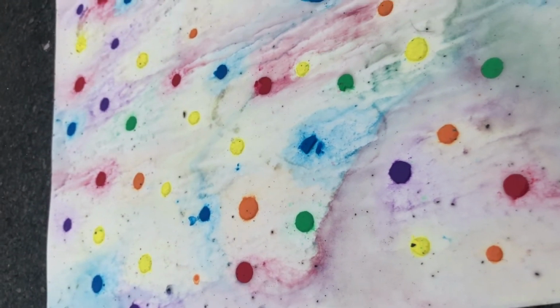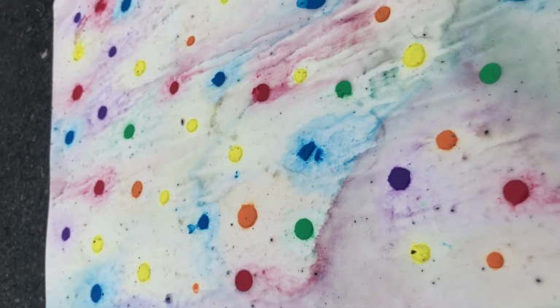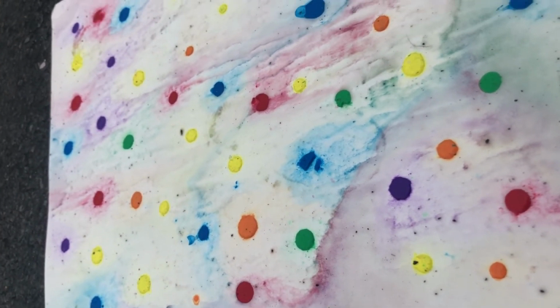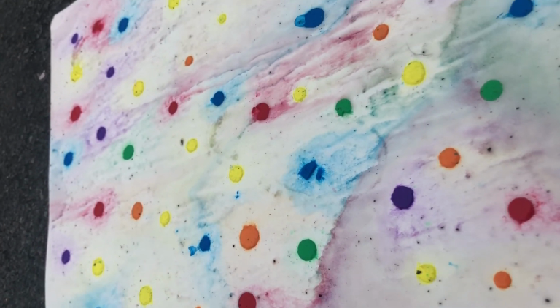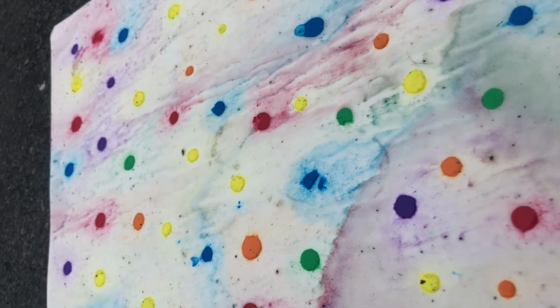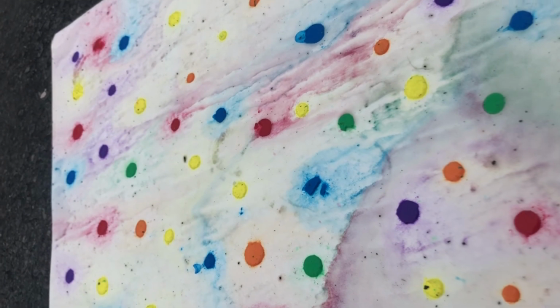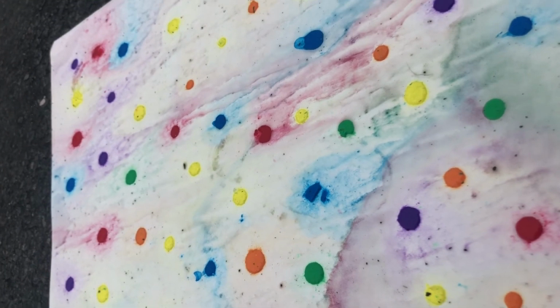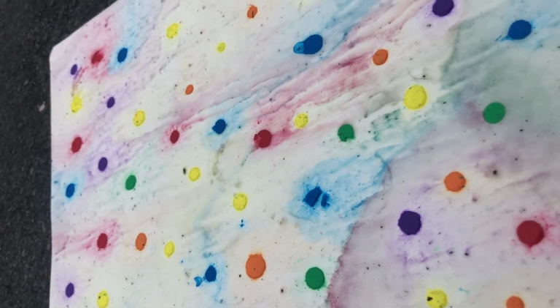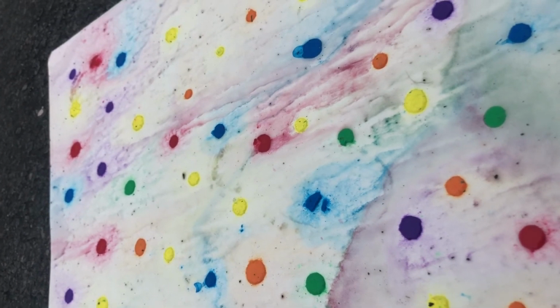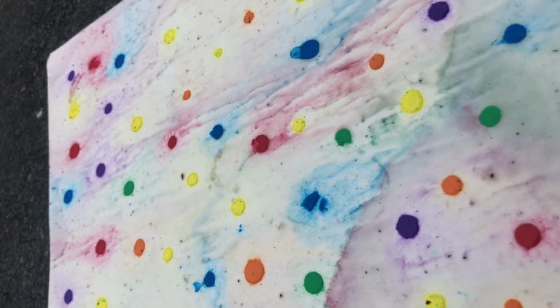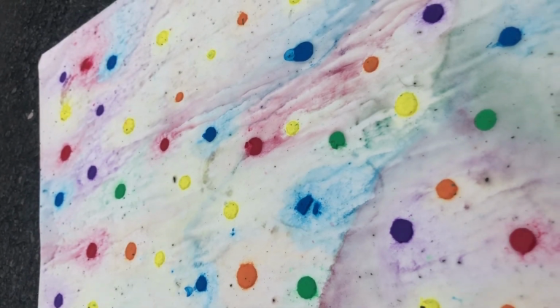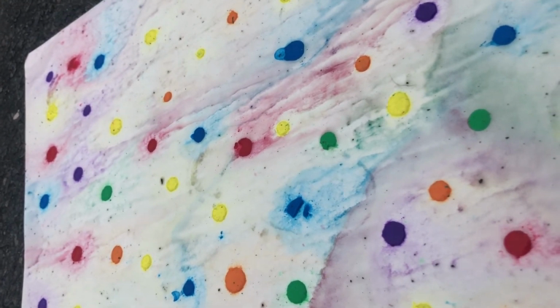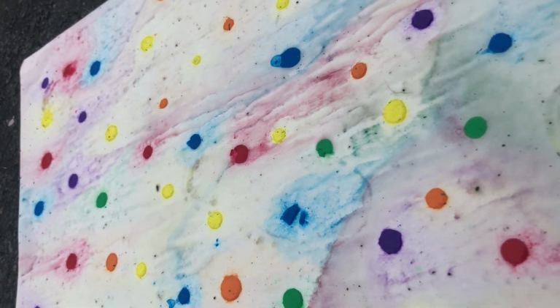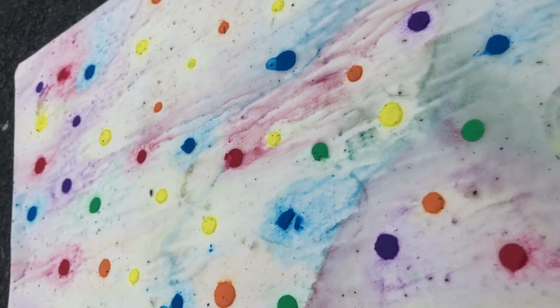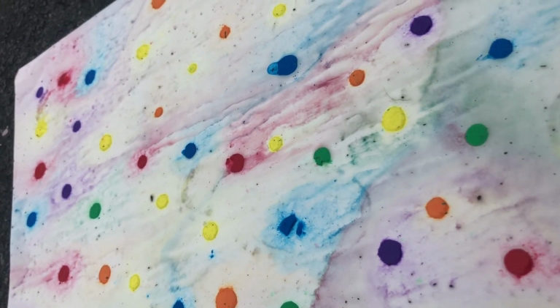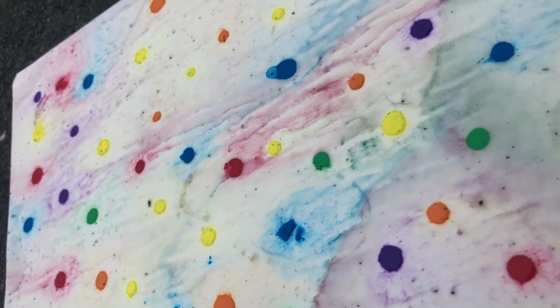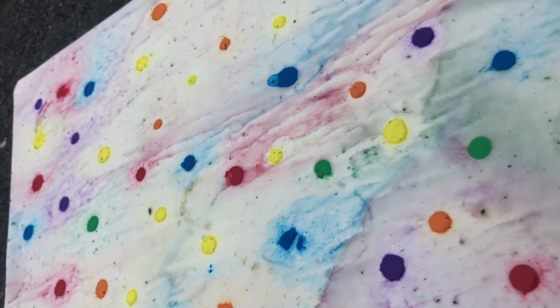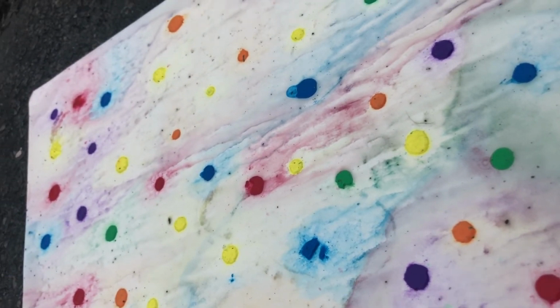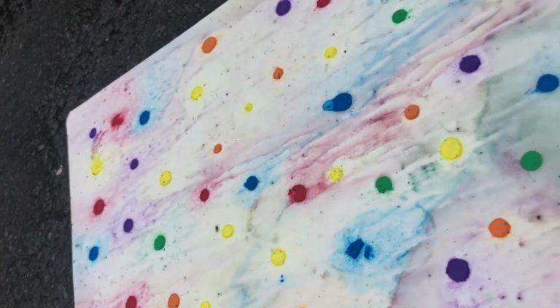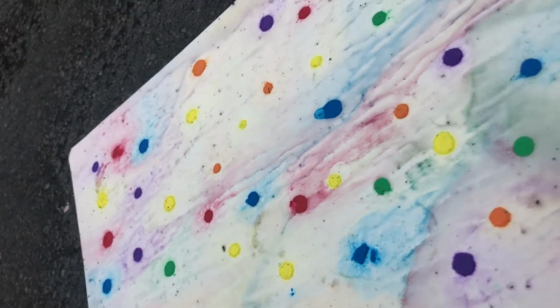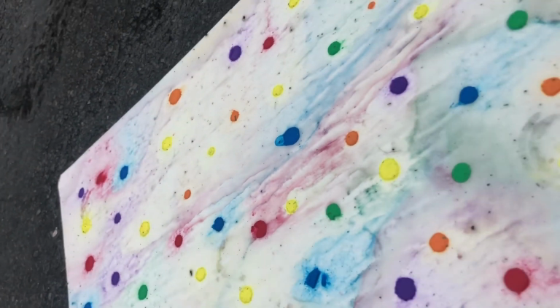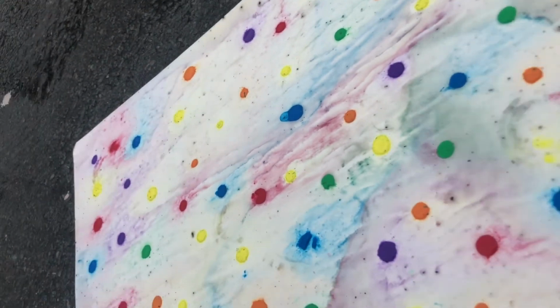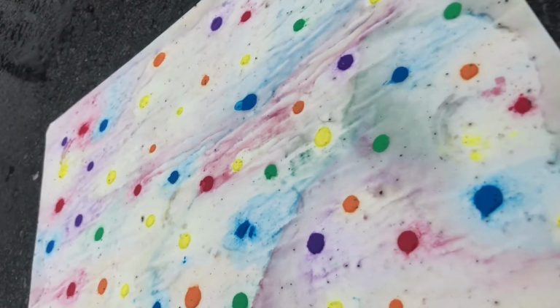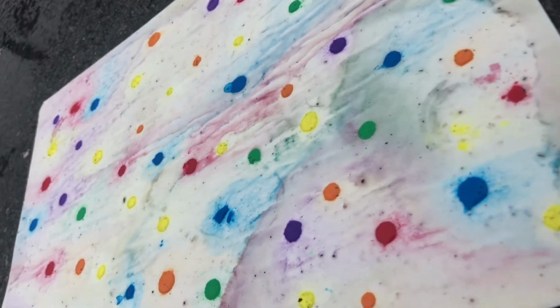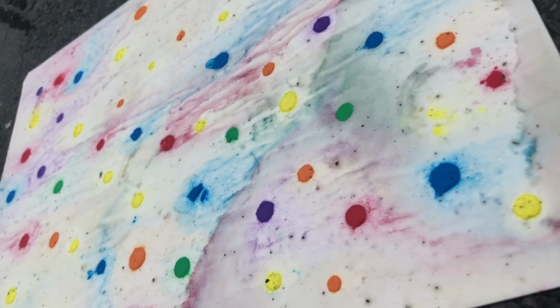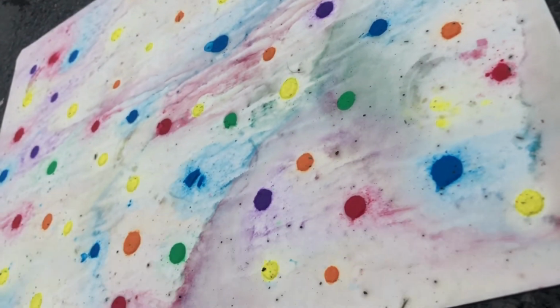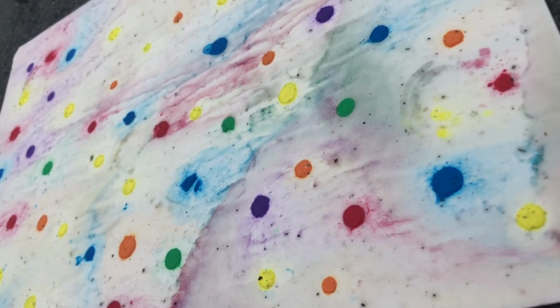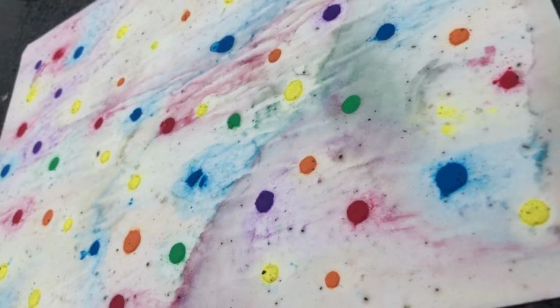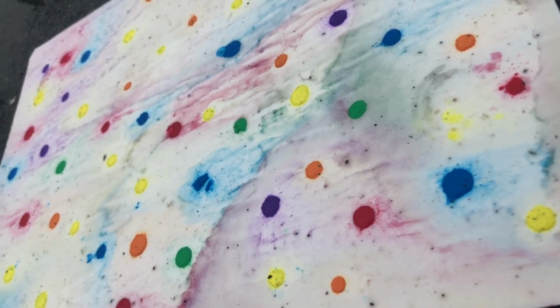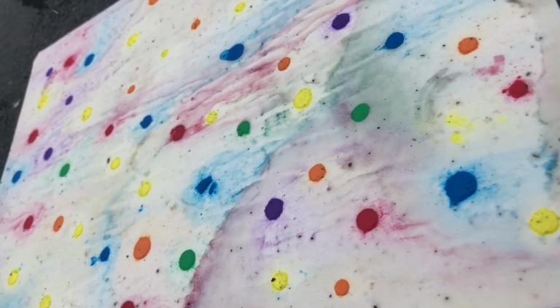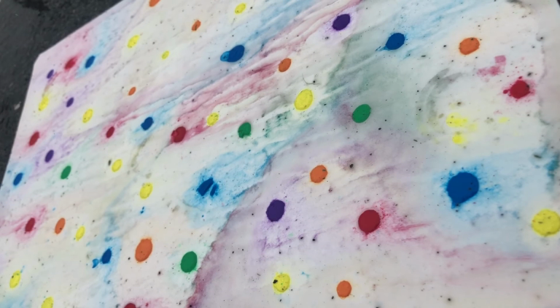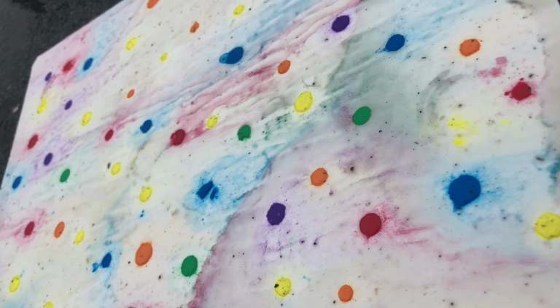Share your experimental rain paintings with us. We would like to see if you got different results or similarities.